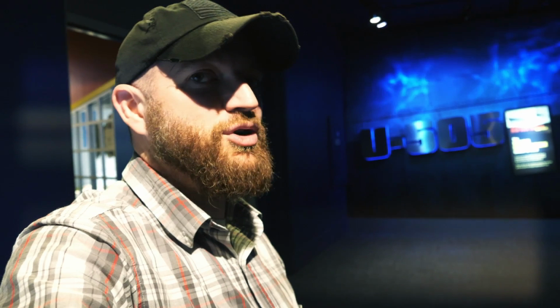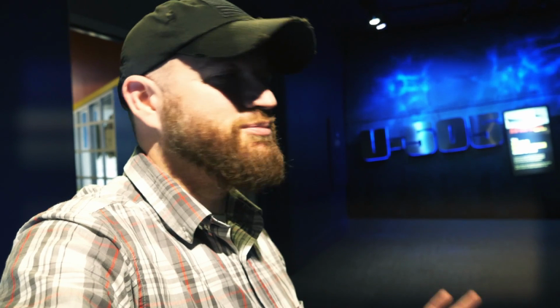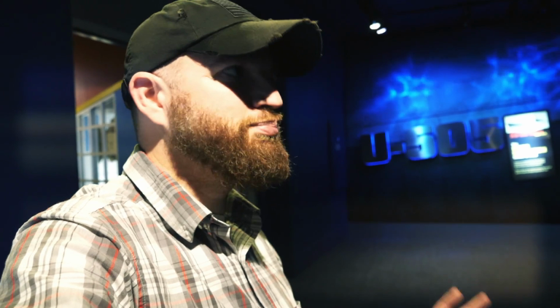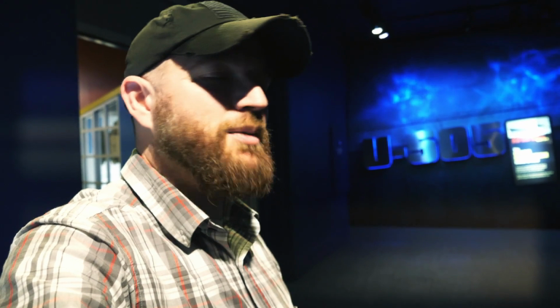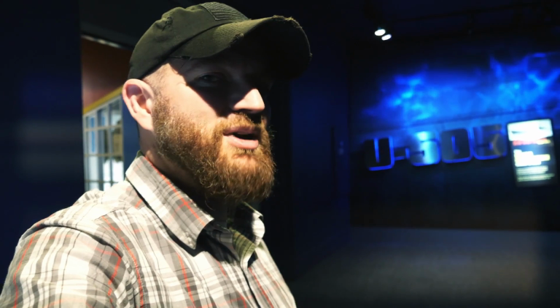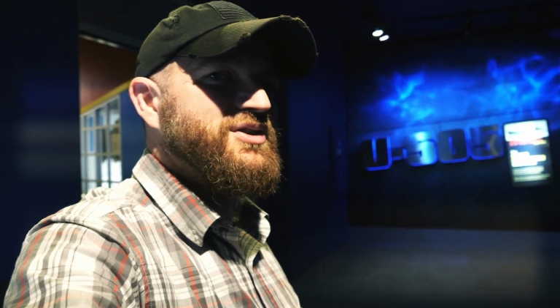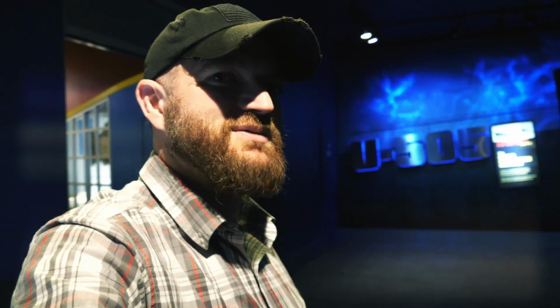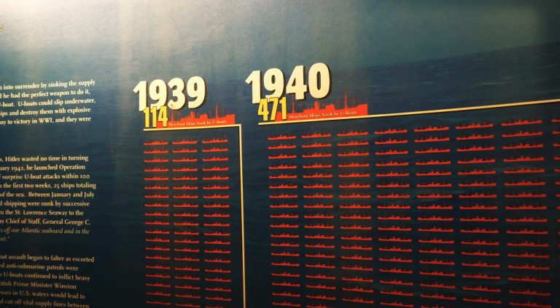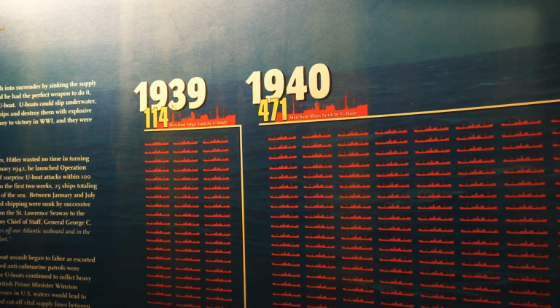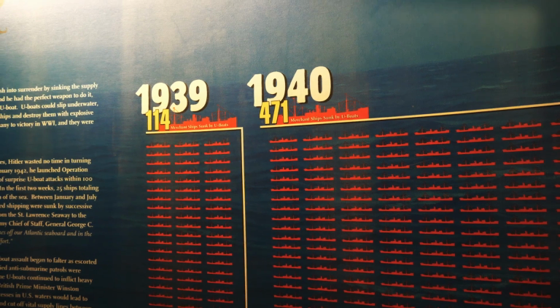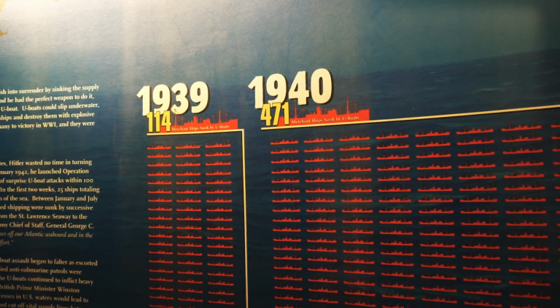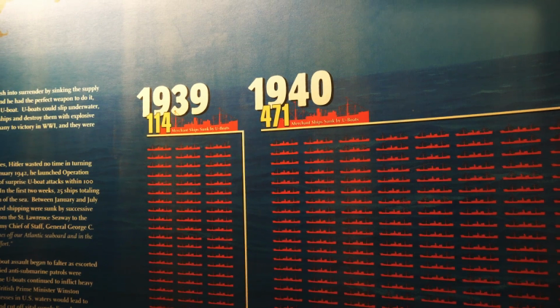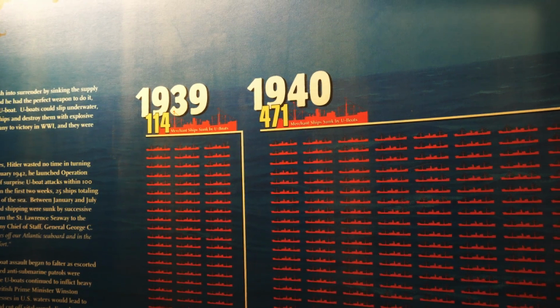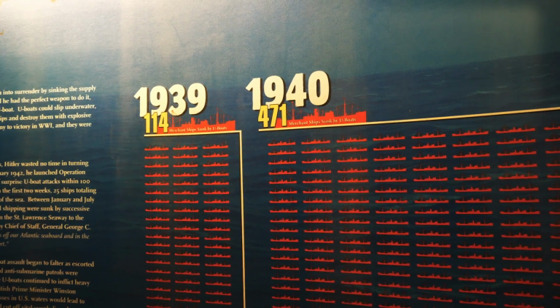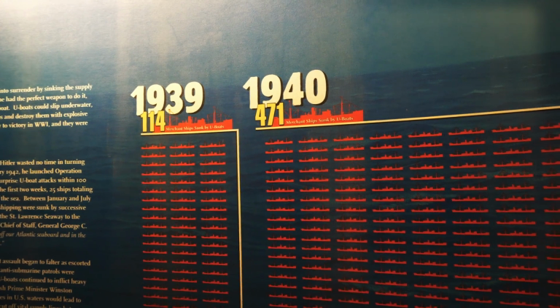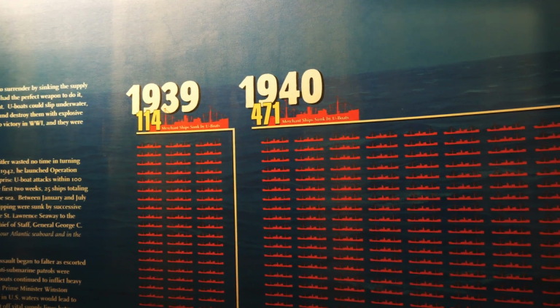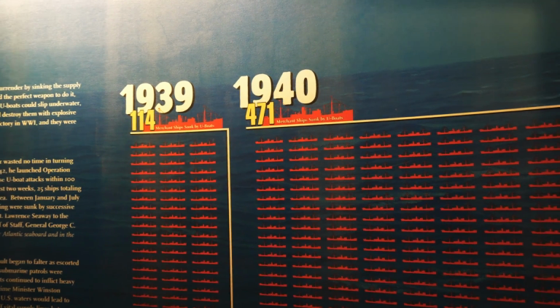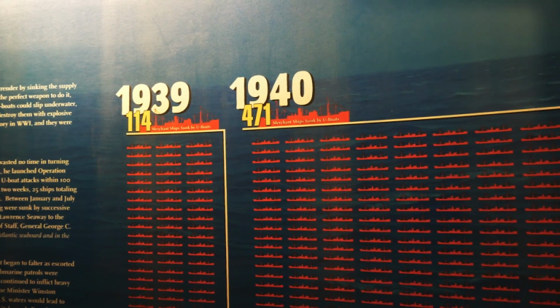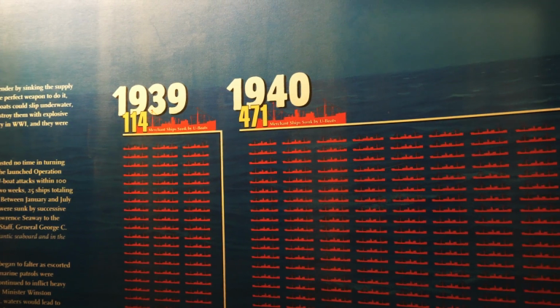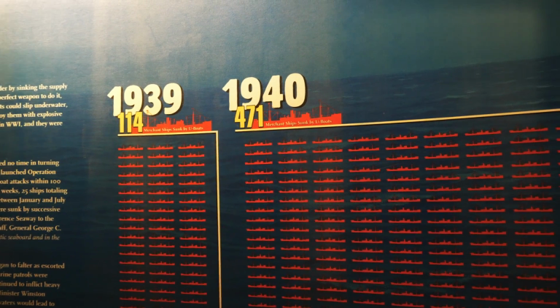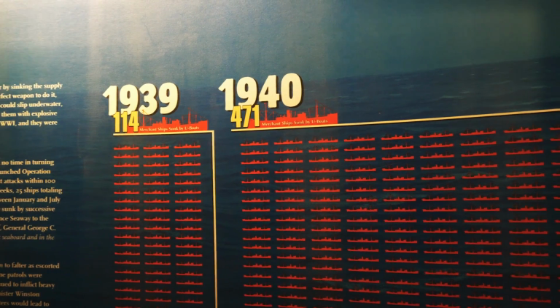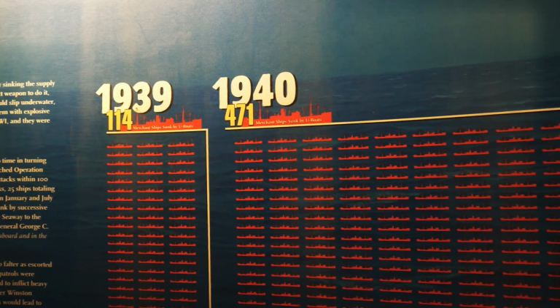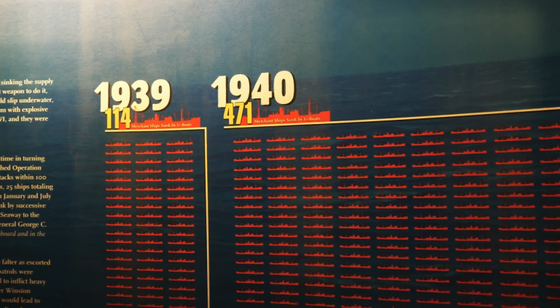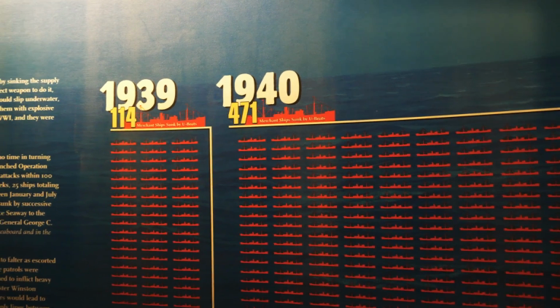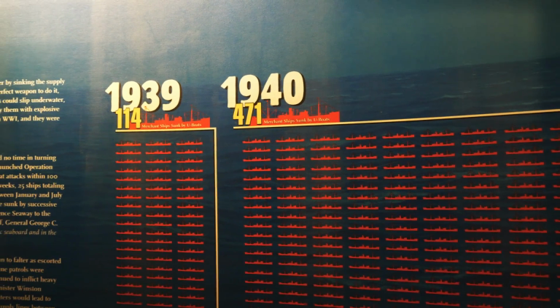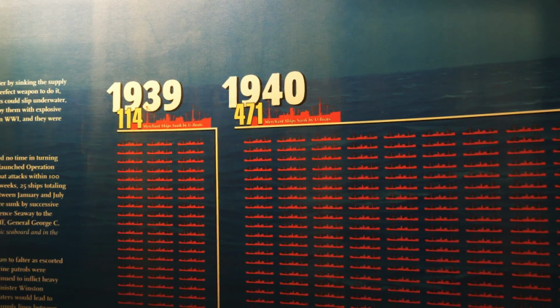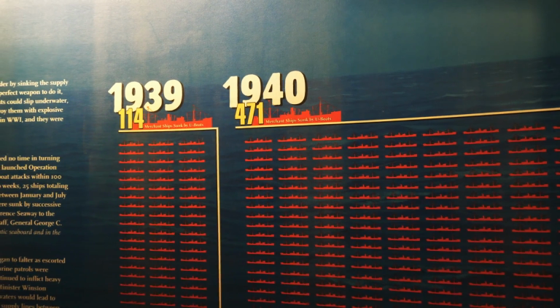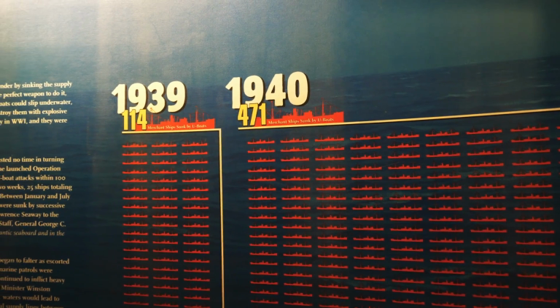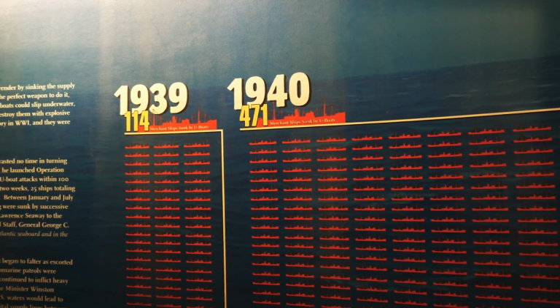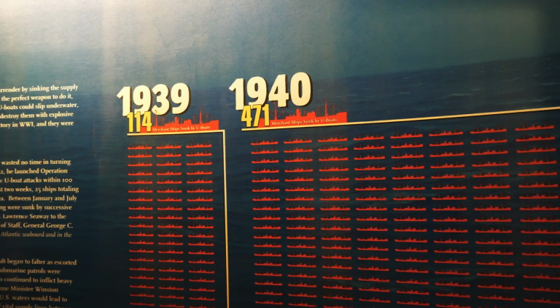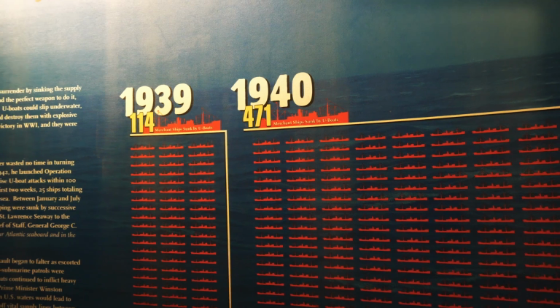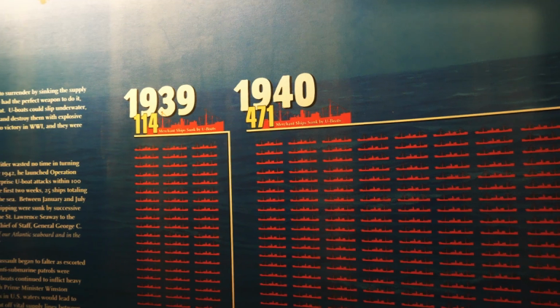I'm pretty pumped about this. The narration on the video behind me is a little bit loud, but I'll do the best I can here.